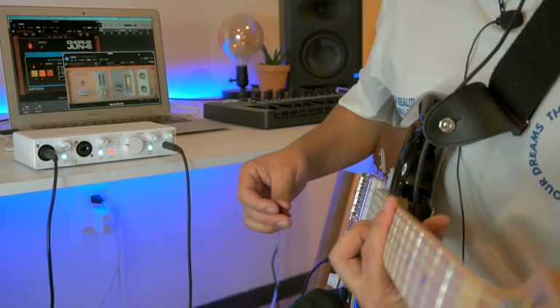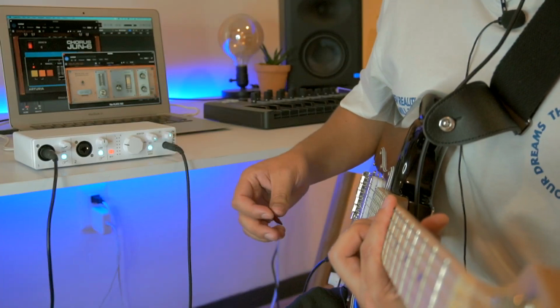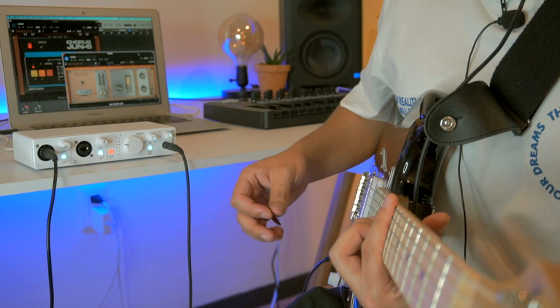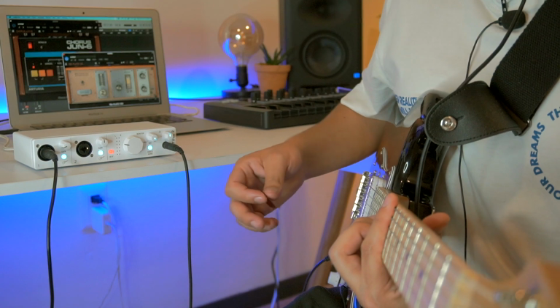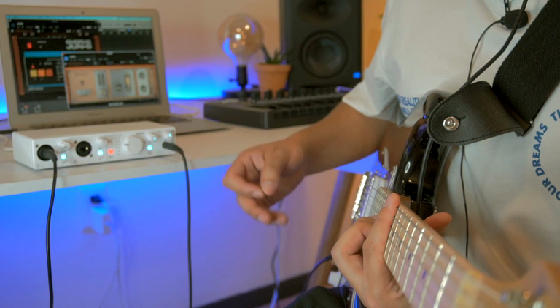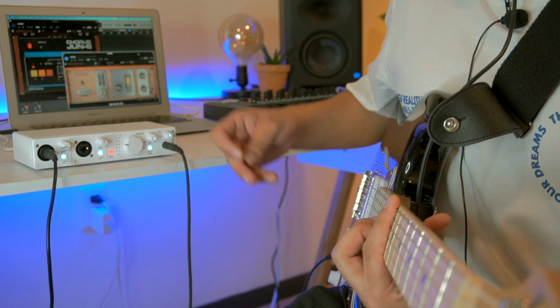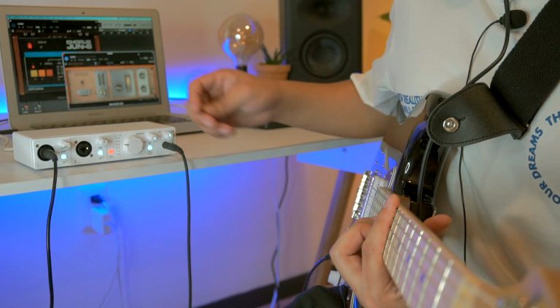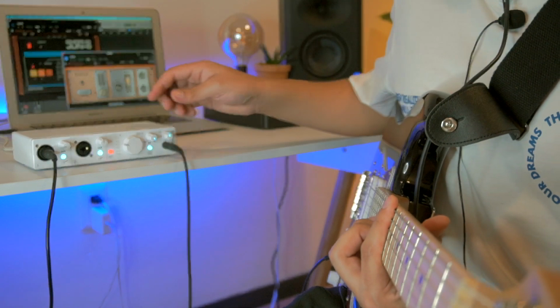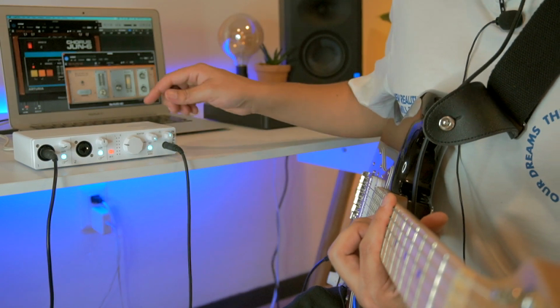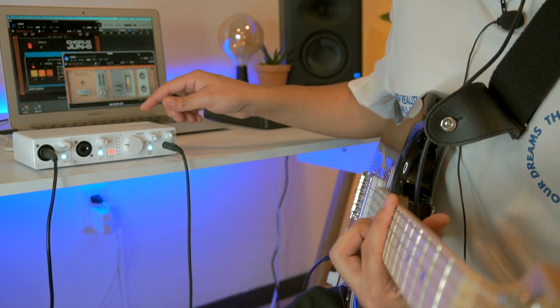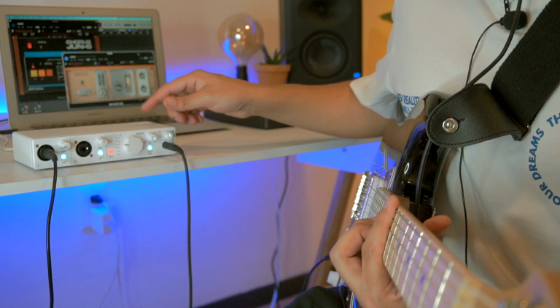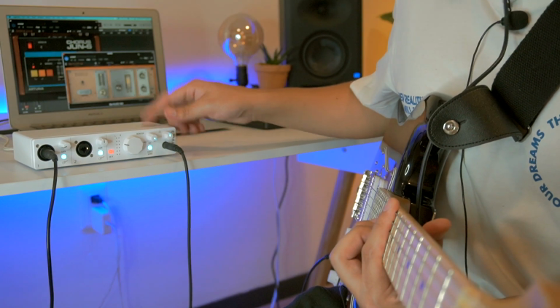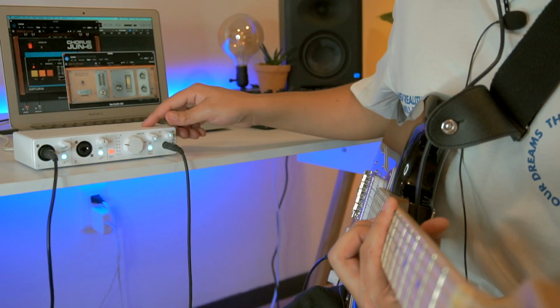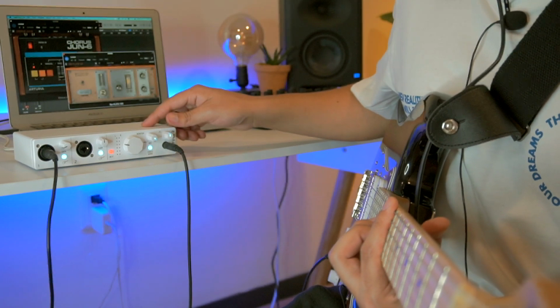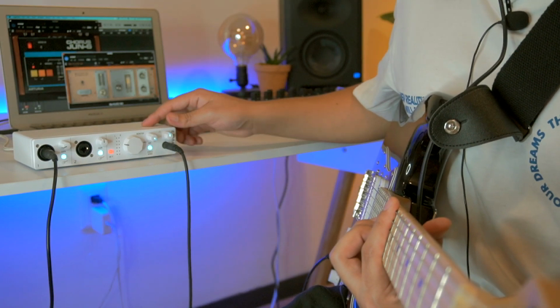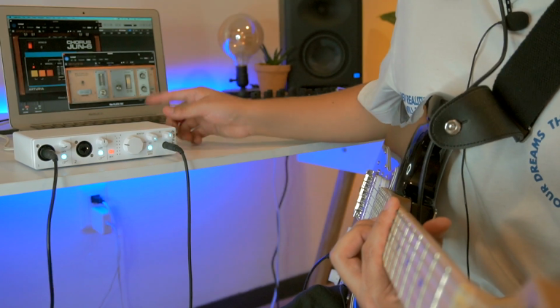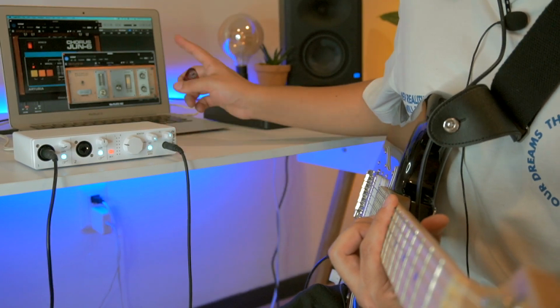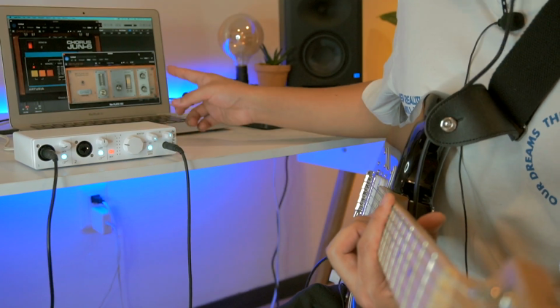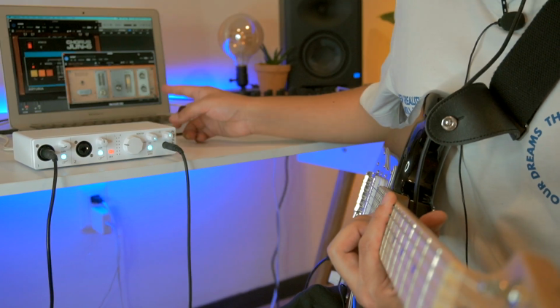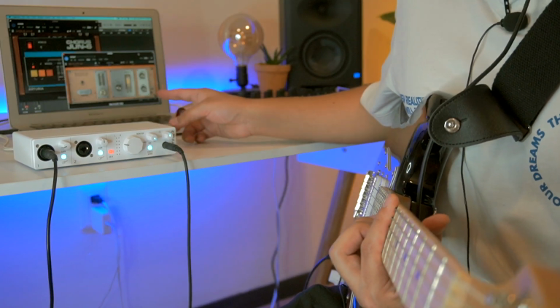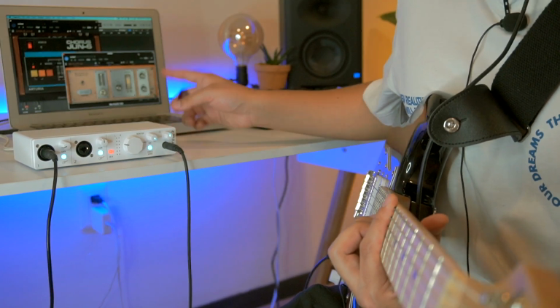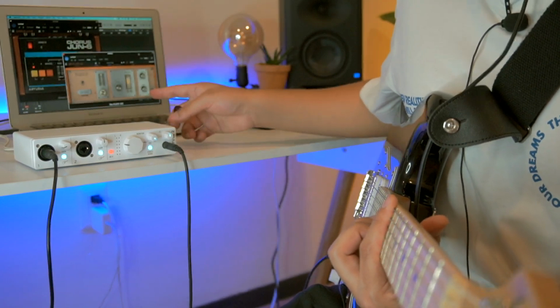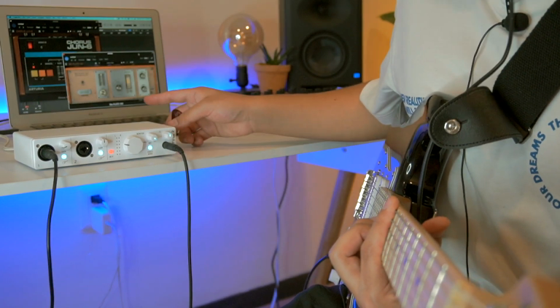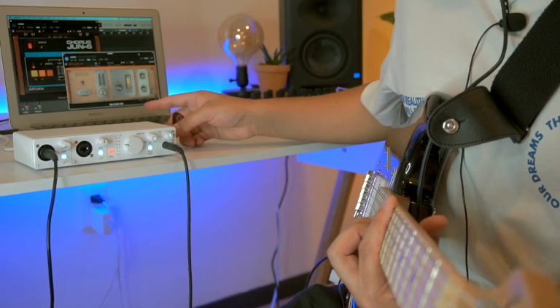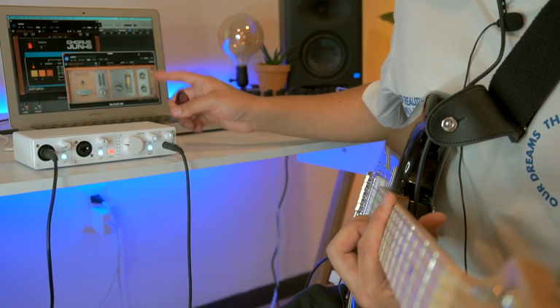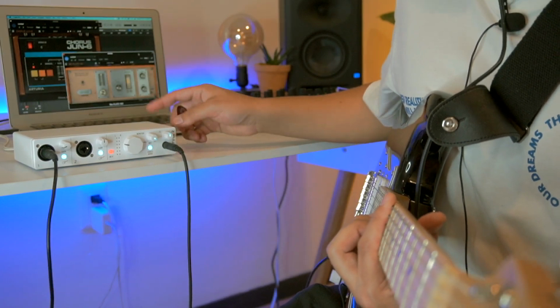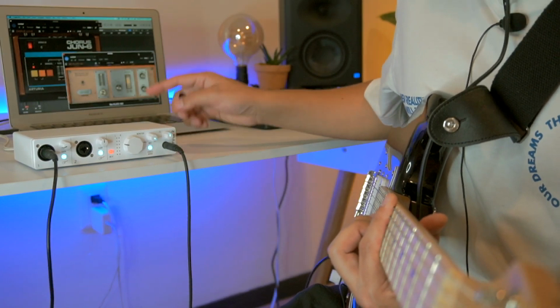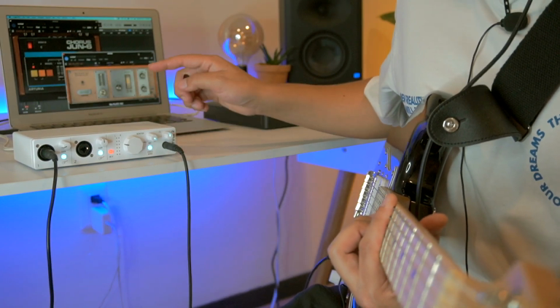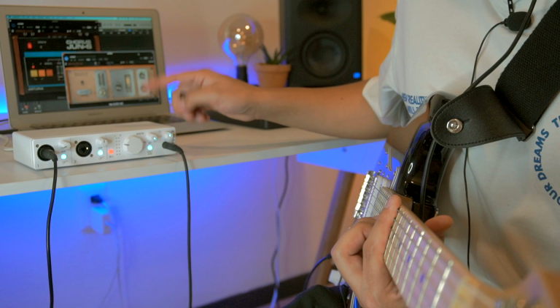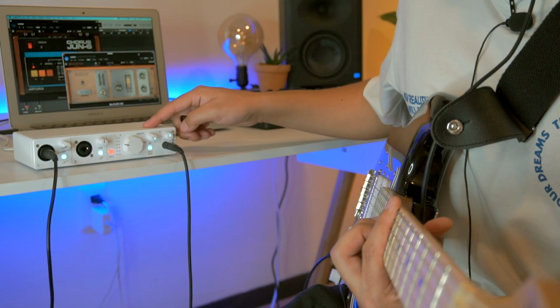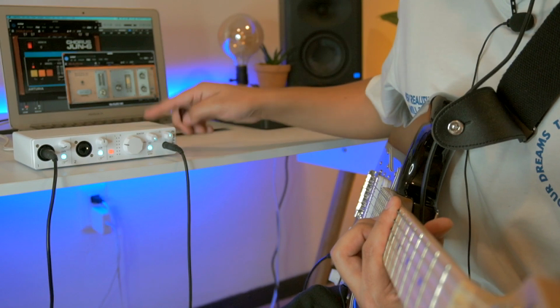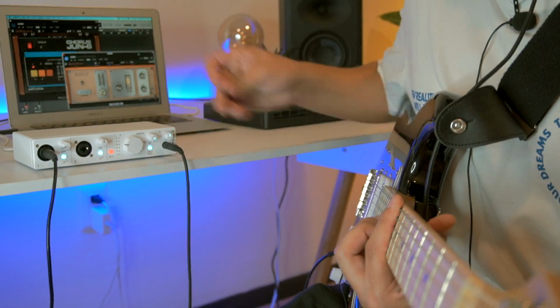Ahora vamos a grabar algo con la guitarra para que escuchen la calidad de grabación. Estoy utilizando algunos de los efectos de Arturia que vienen con la interfaz.